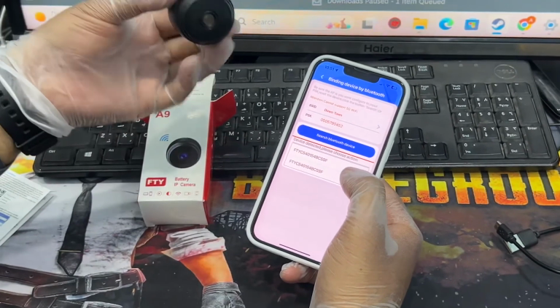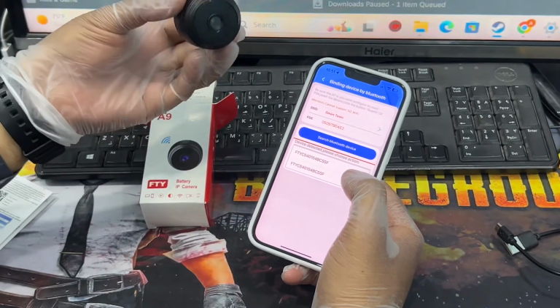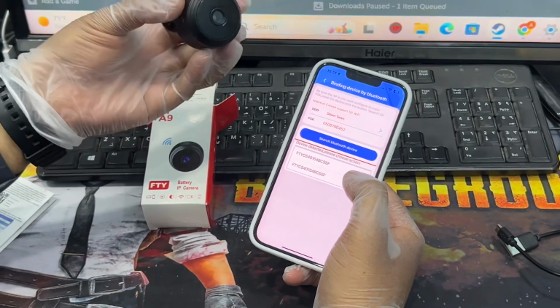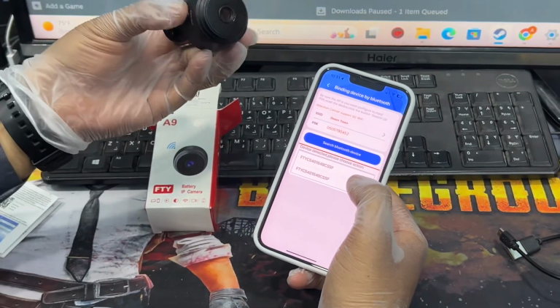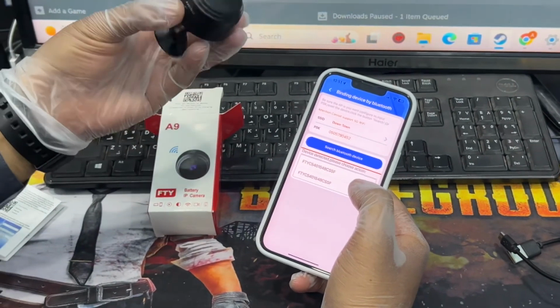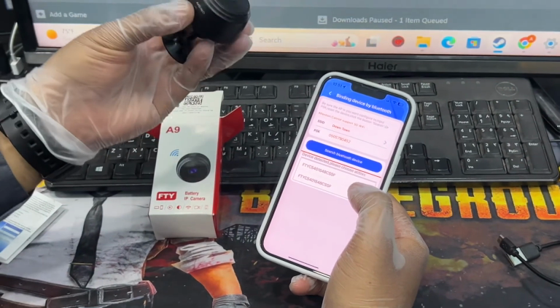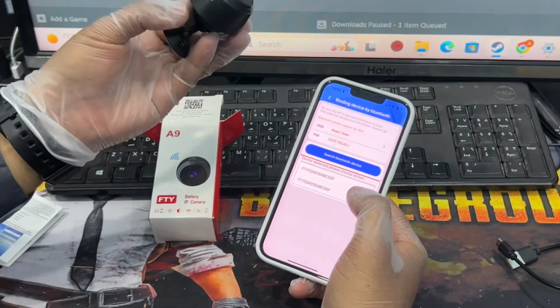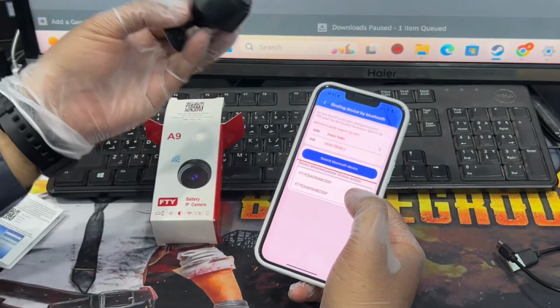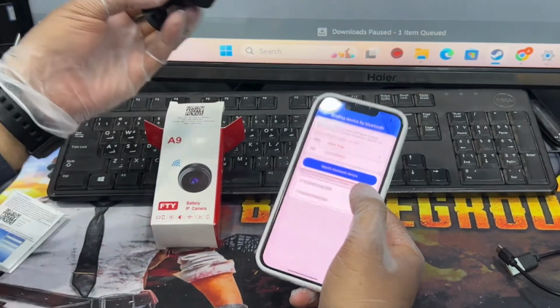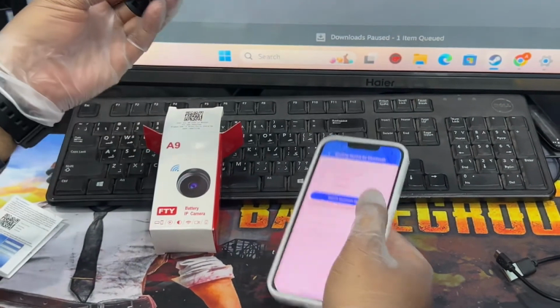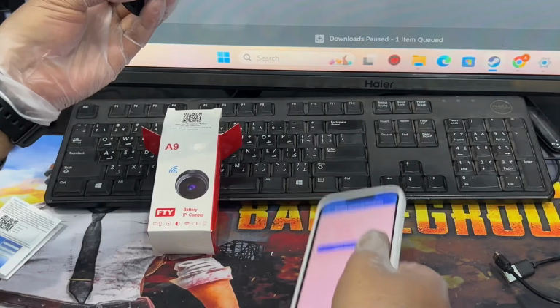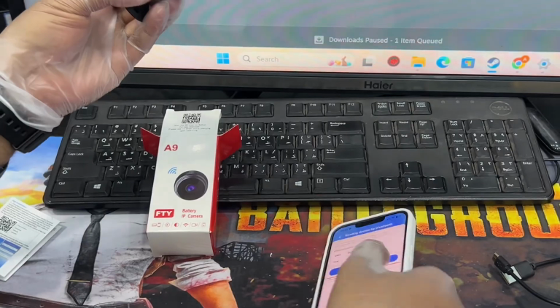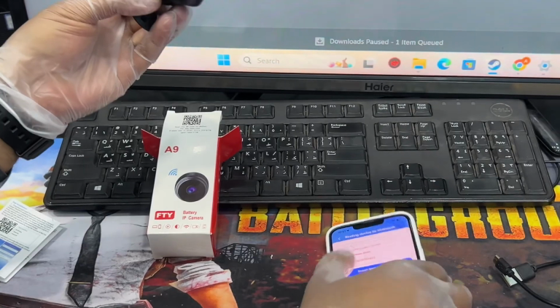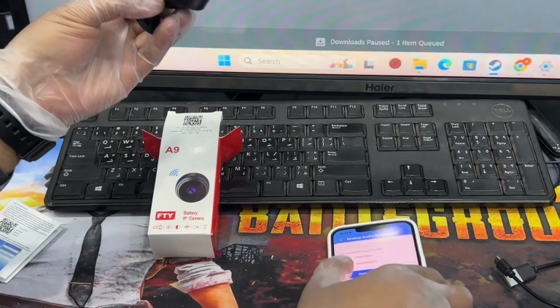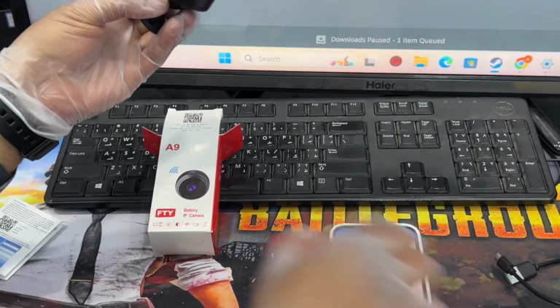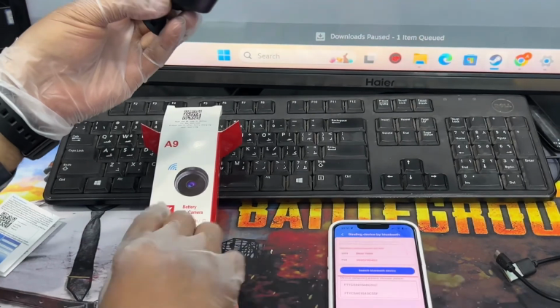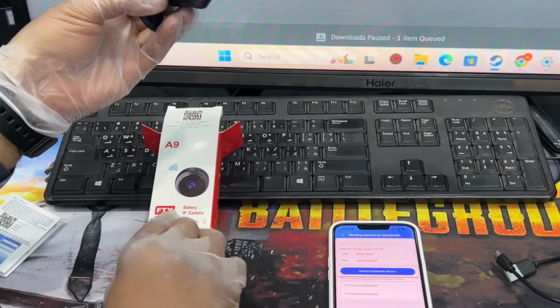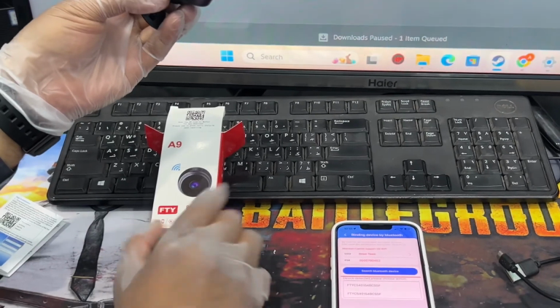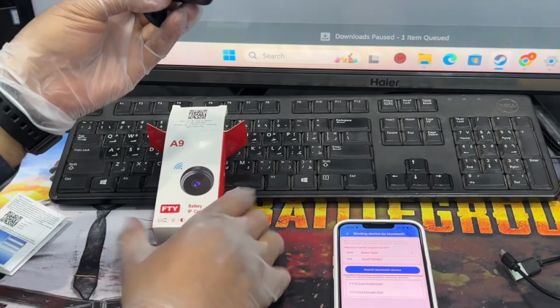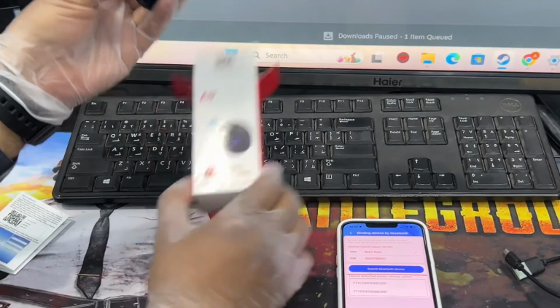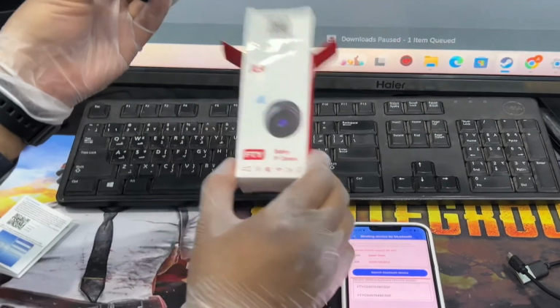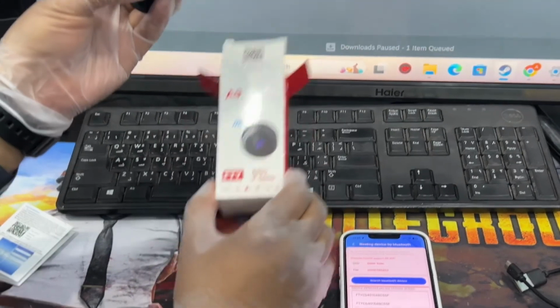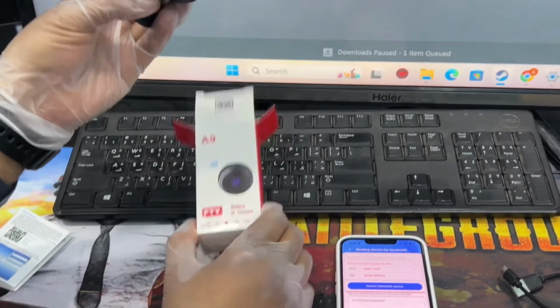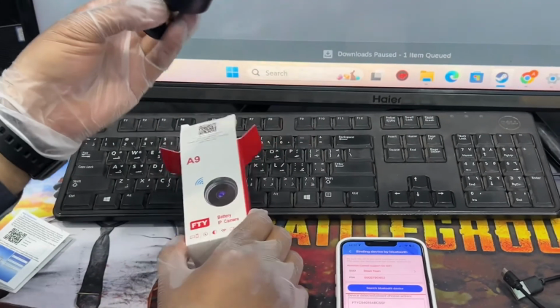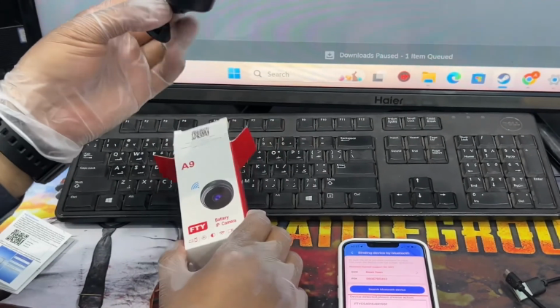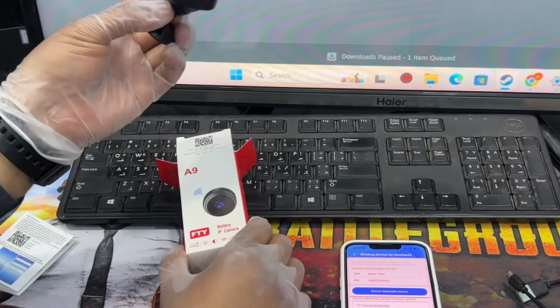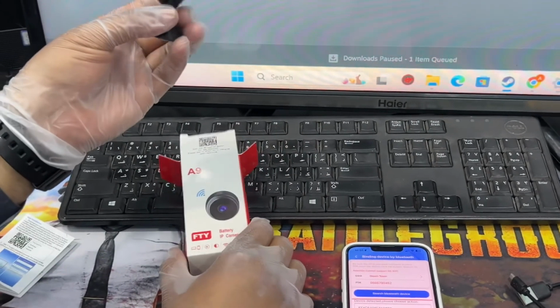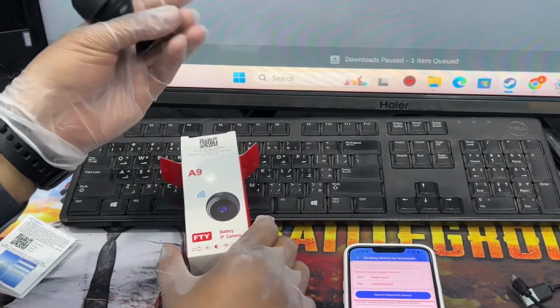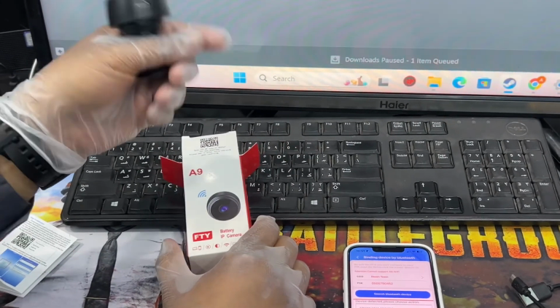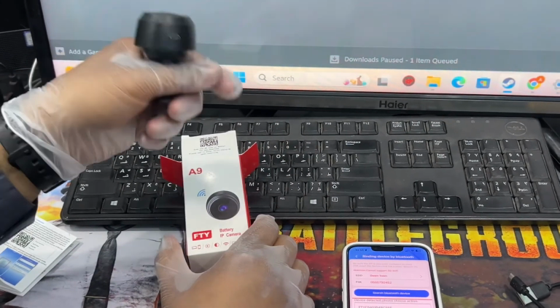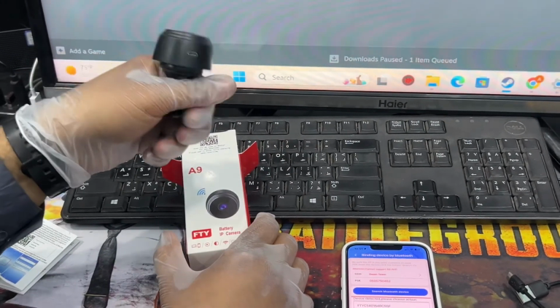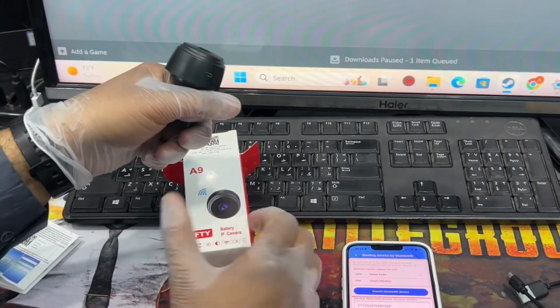This was the method to reset the A9FT IP camera. Thank you for watching — all the best!